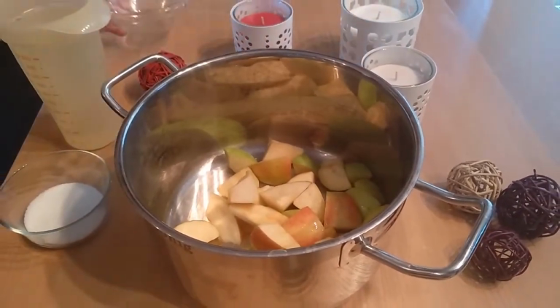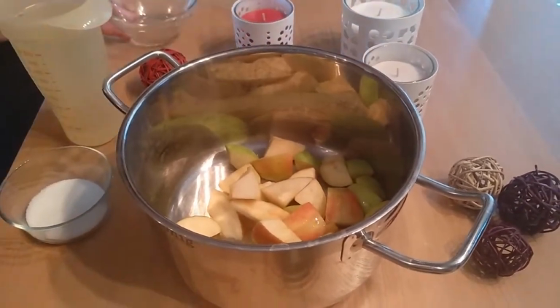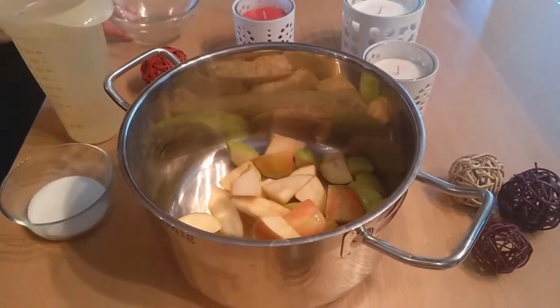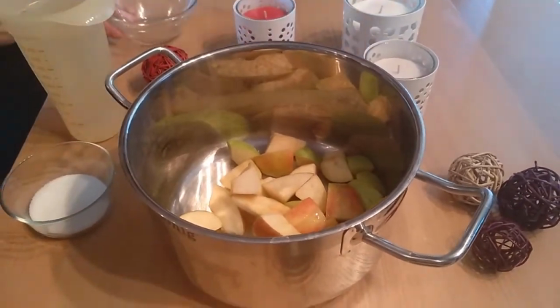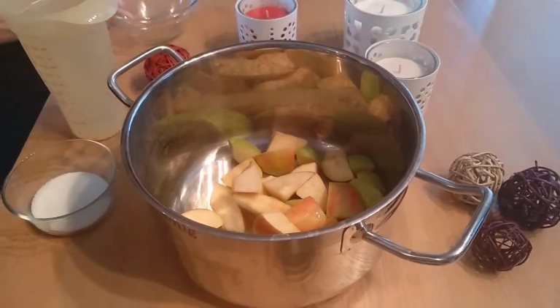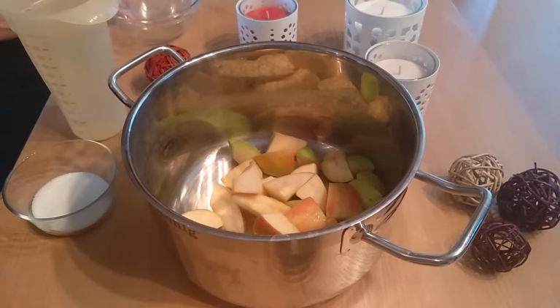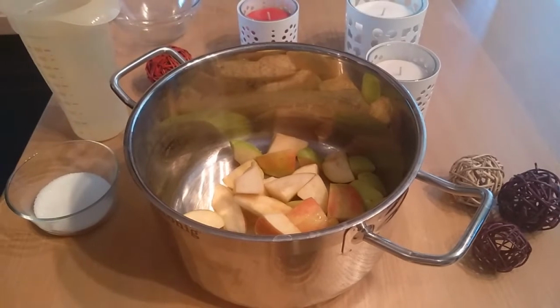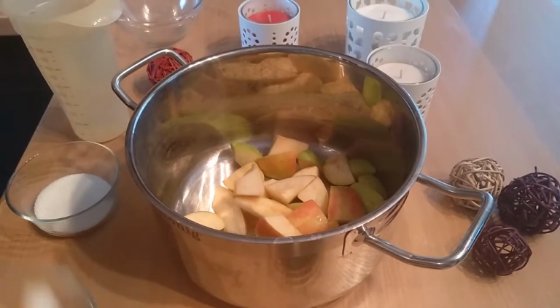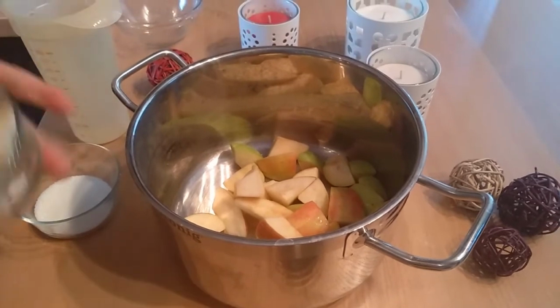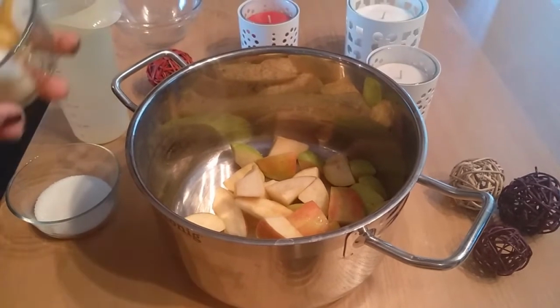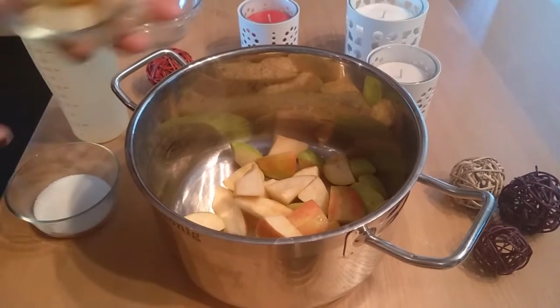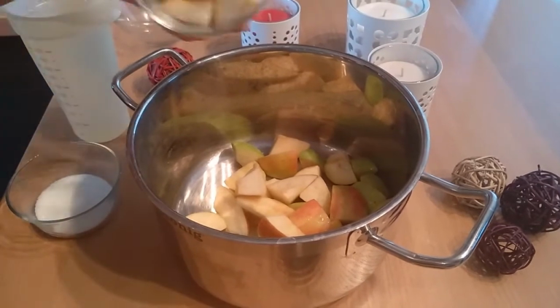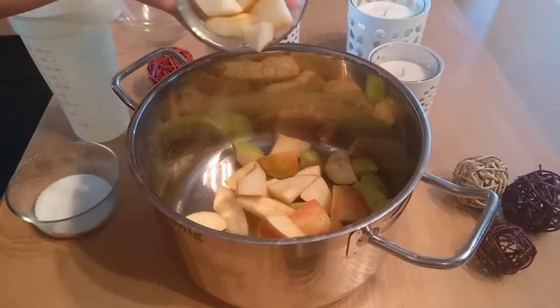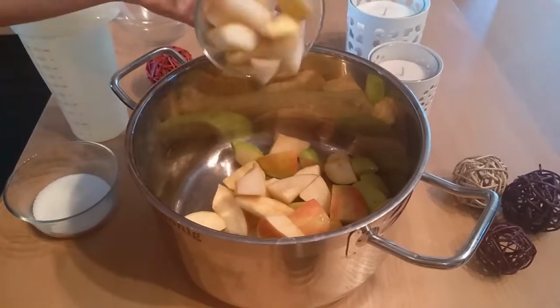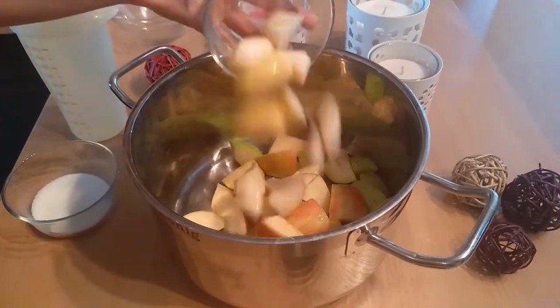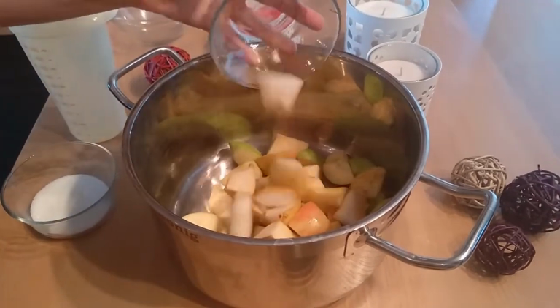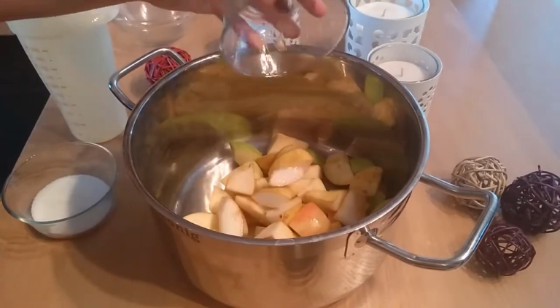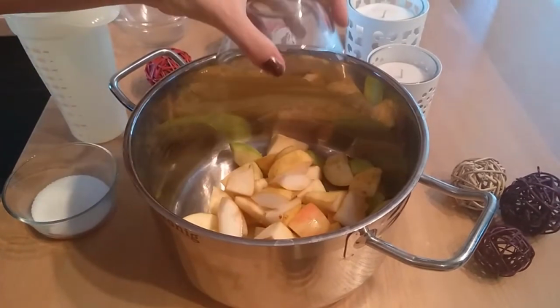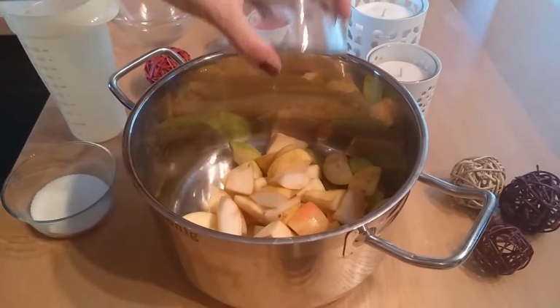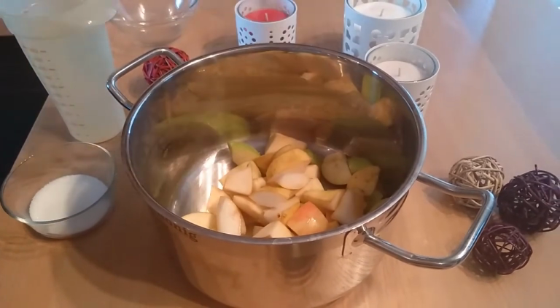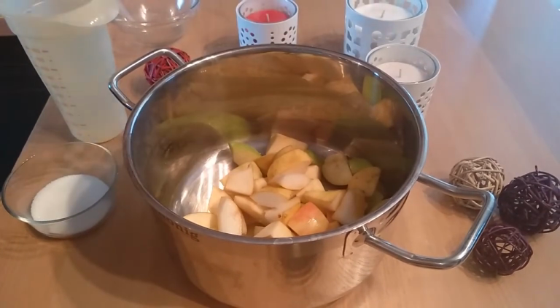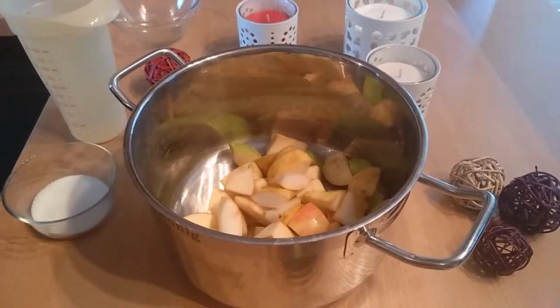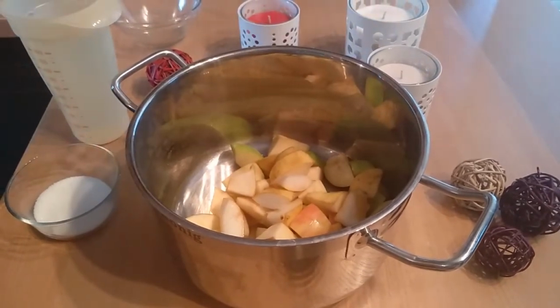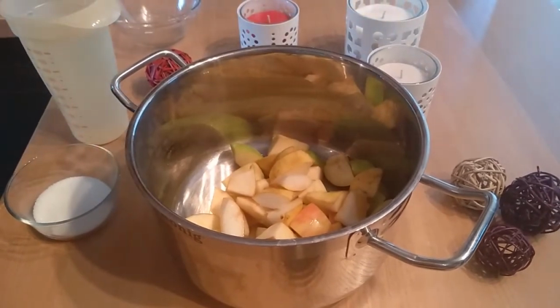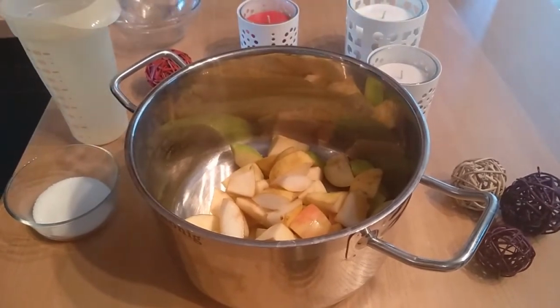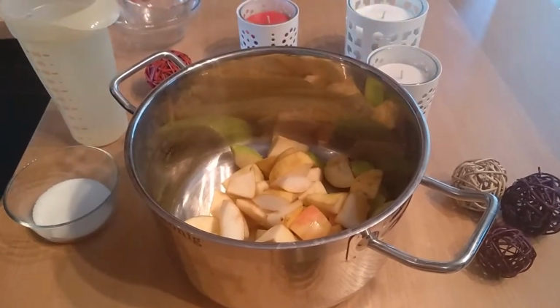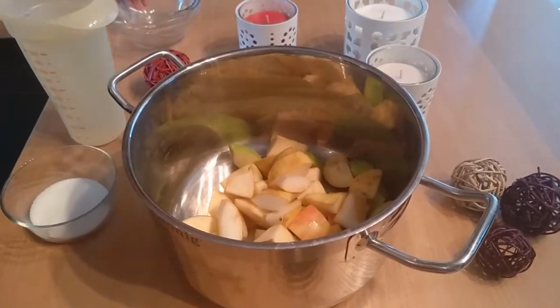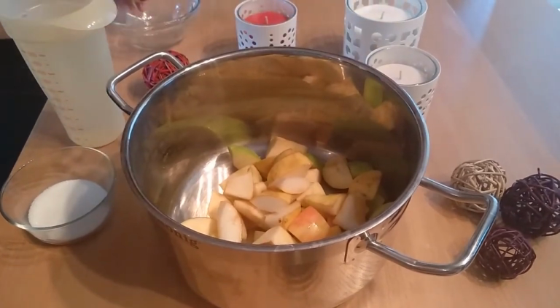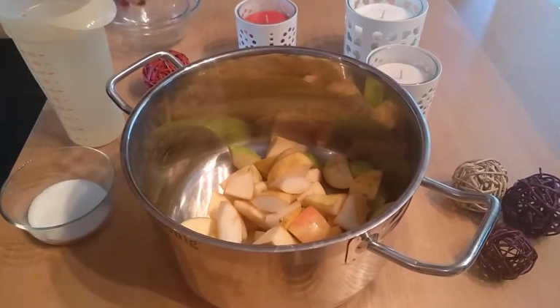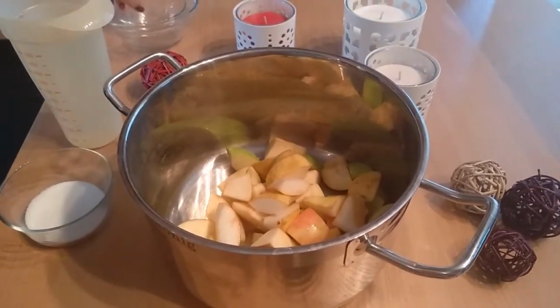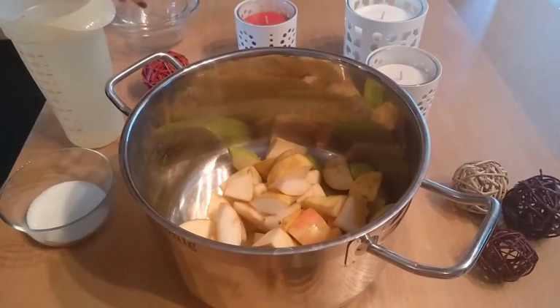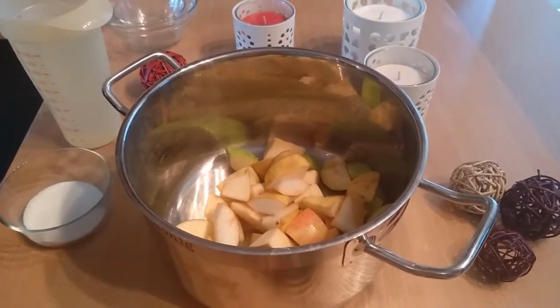Add all fruits in the pot, add a few tablespoons of sugar, and cover it all with water.